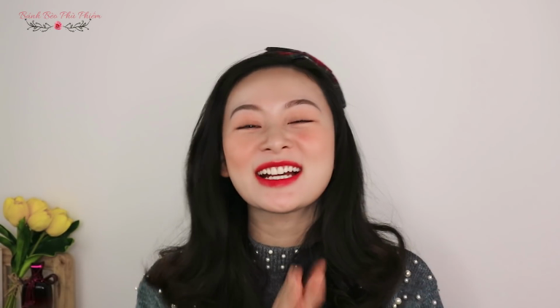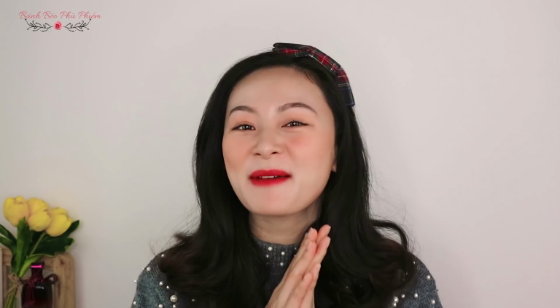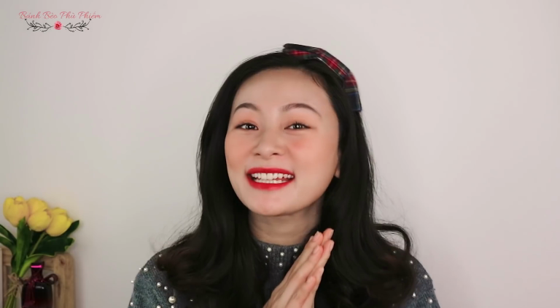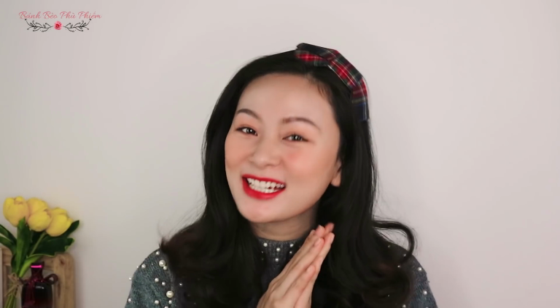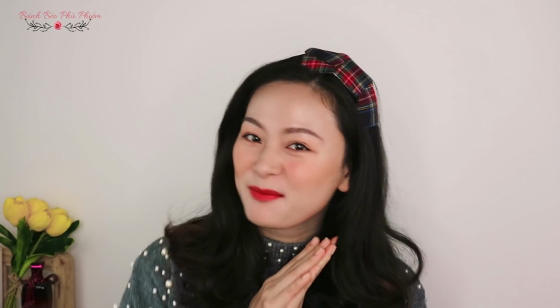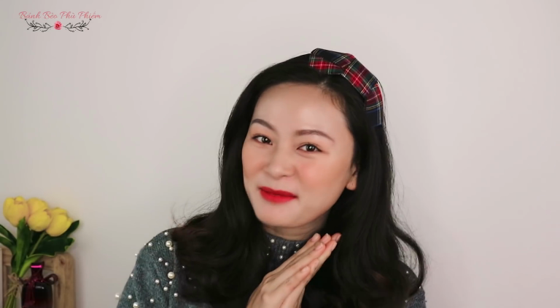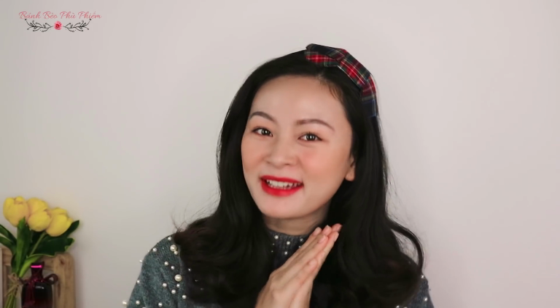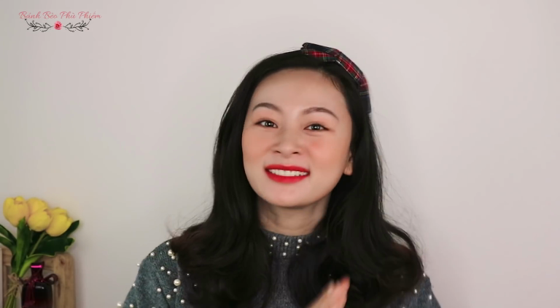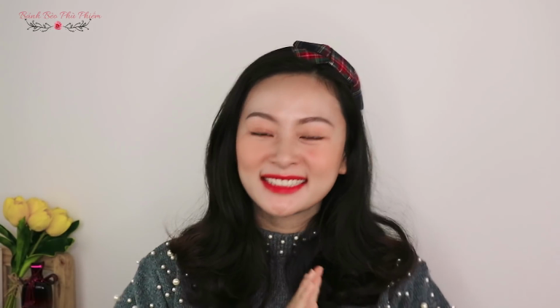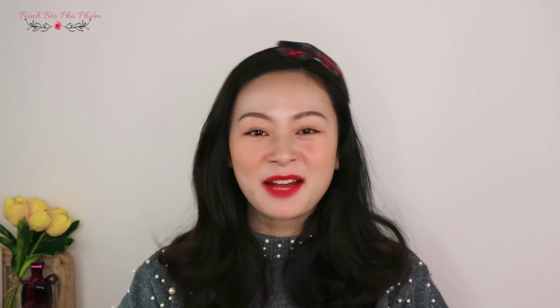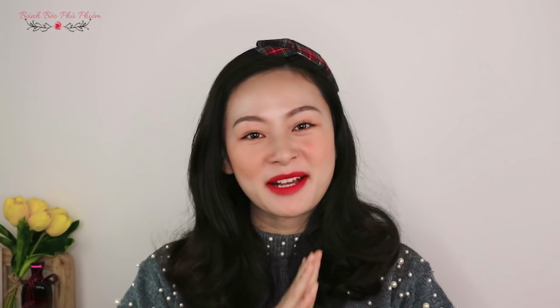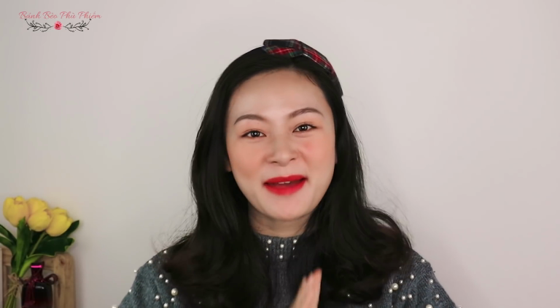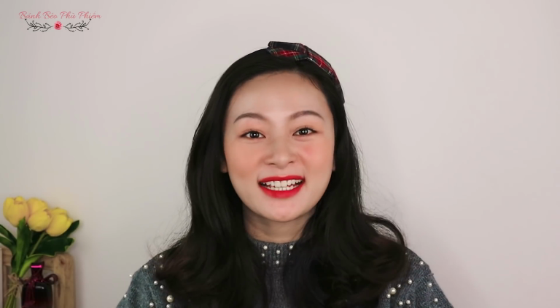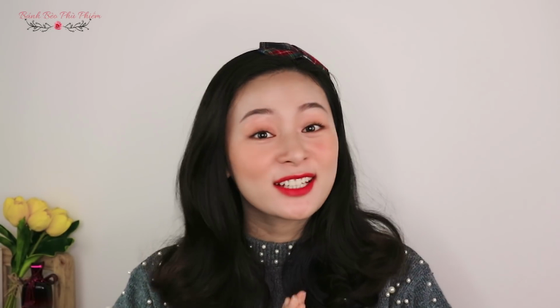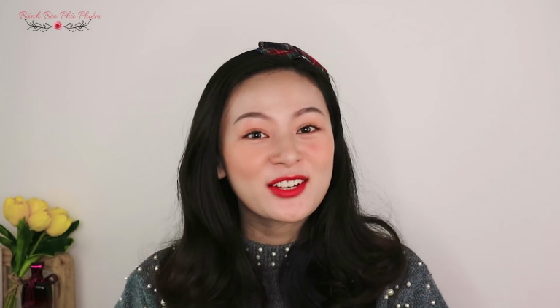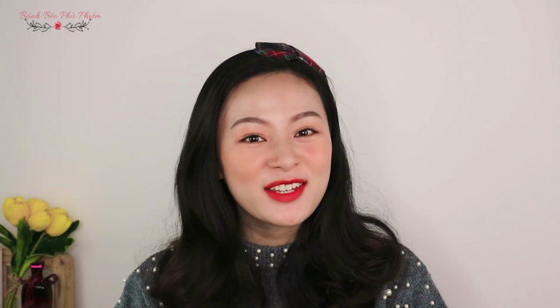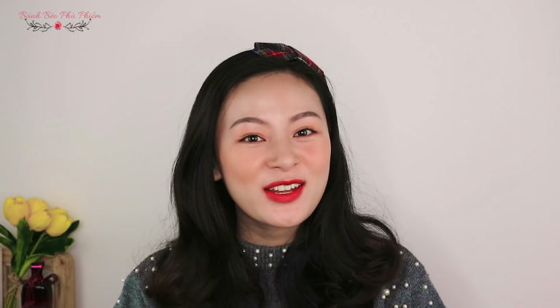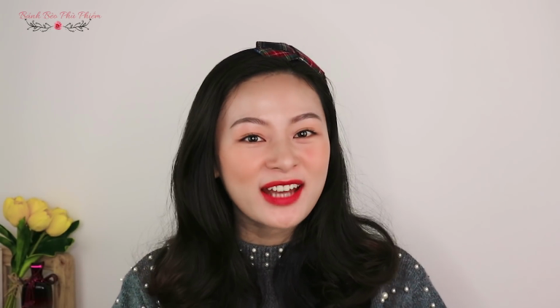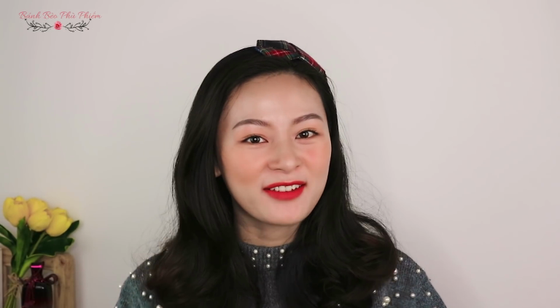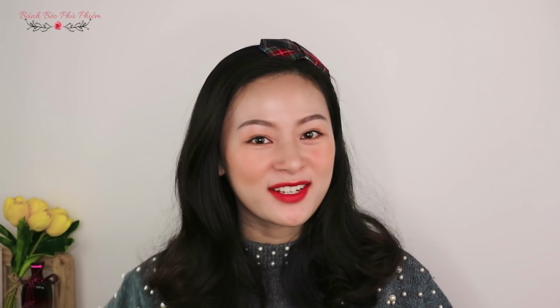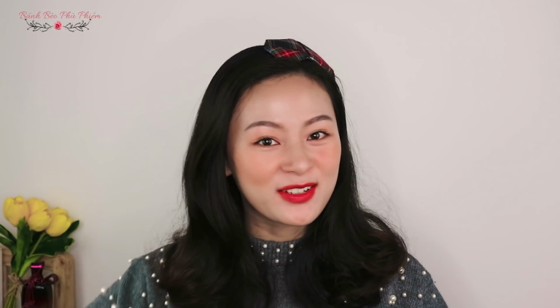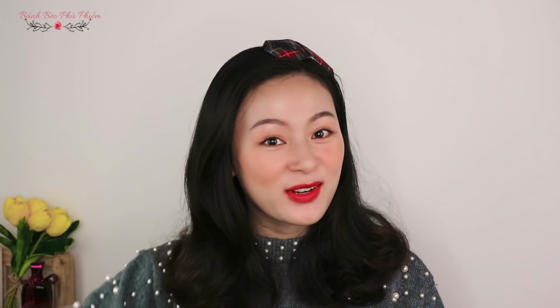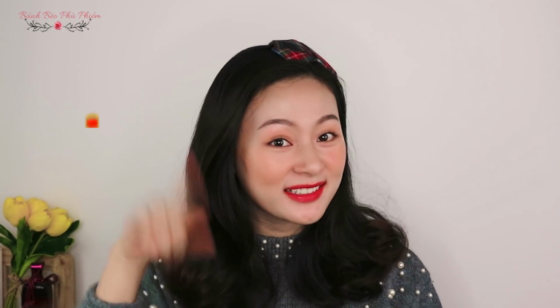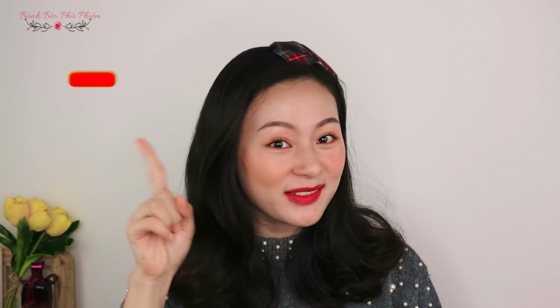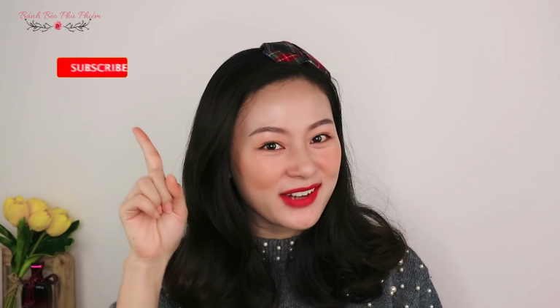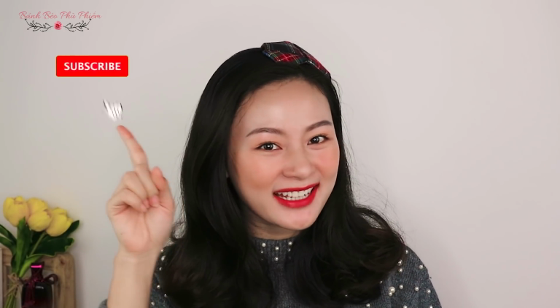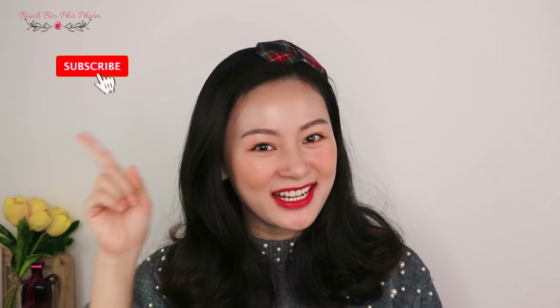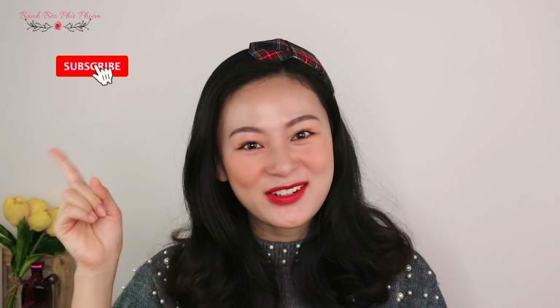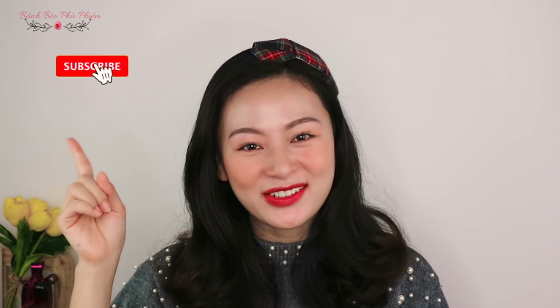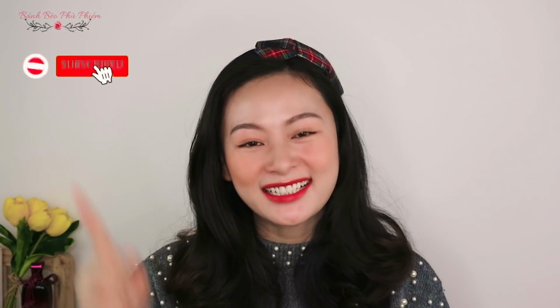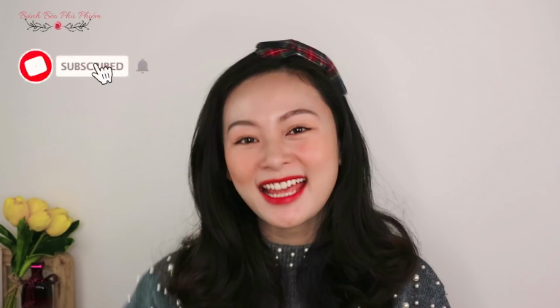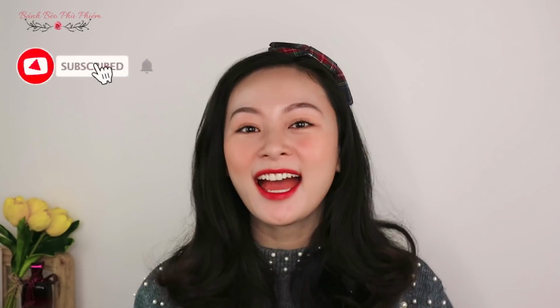Xin chào các bạn, tớ là Lâm Bánh Bèo. Rất cảm ơn các bạn đã theo dõi video này và đừng quên subscribe channel của tớ nhá.